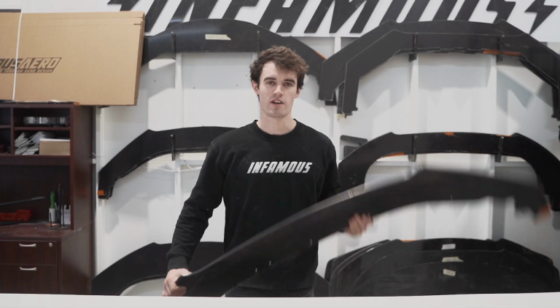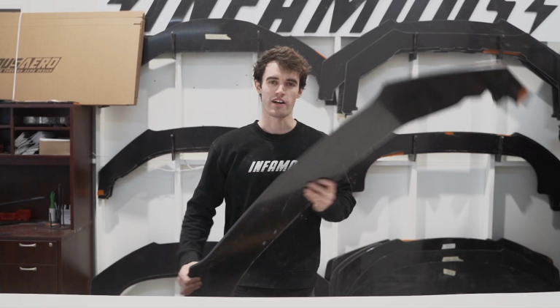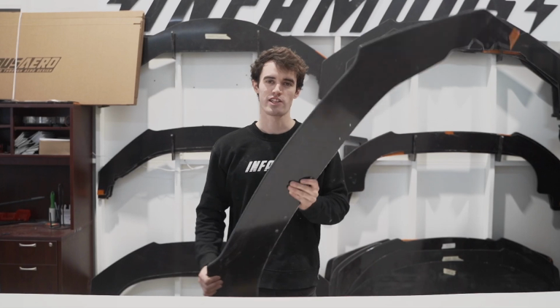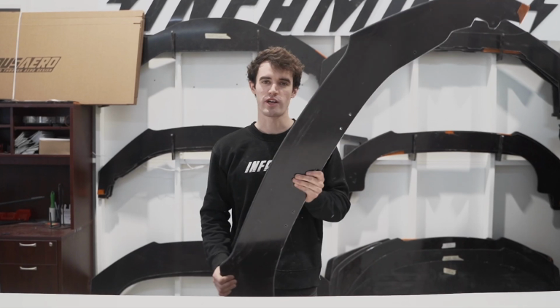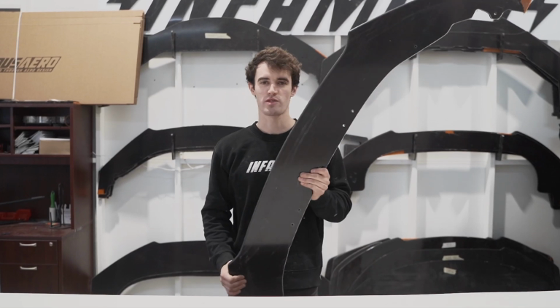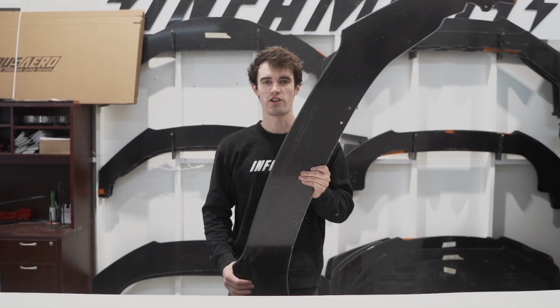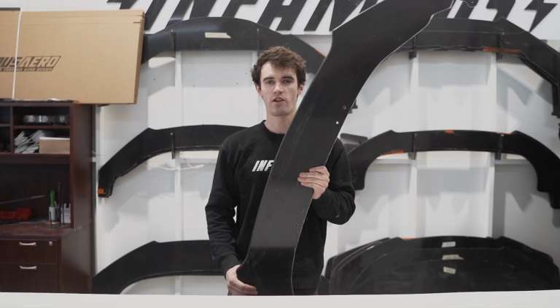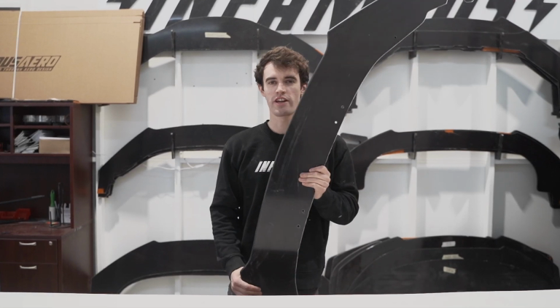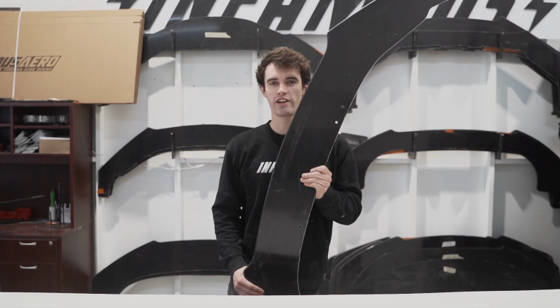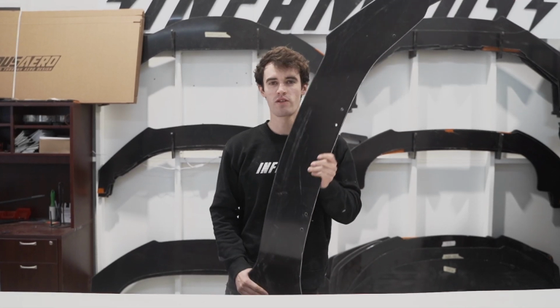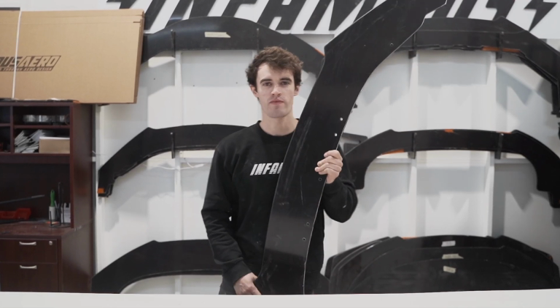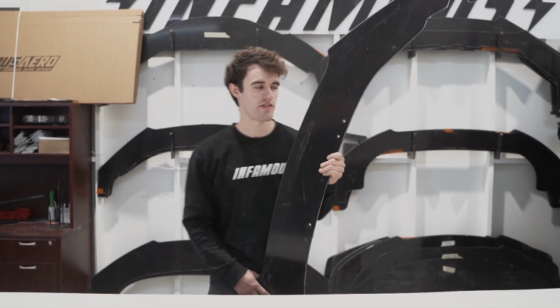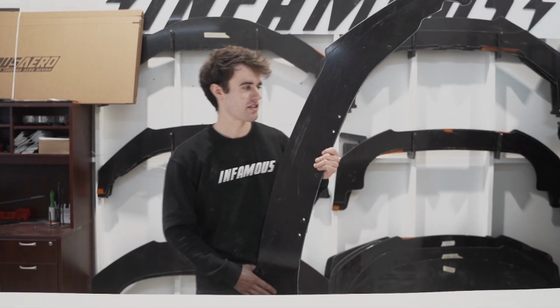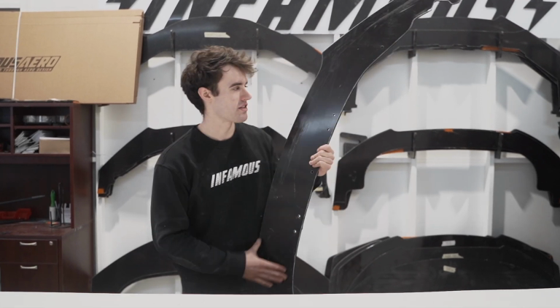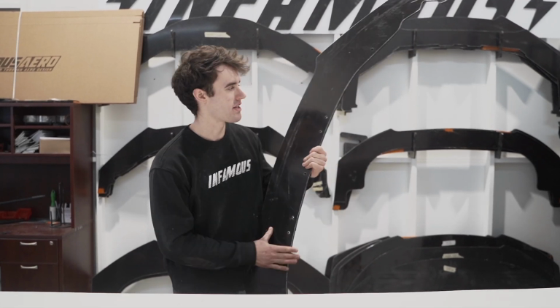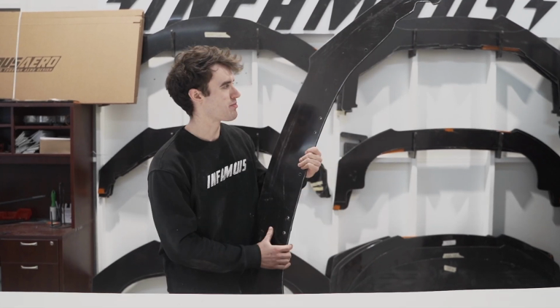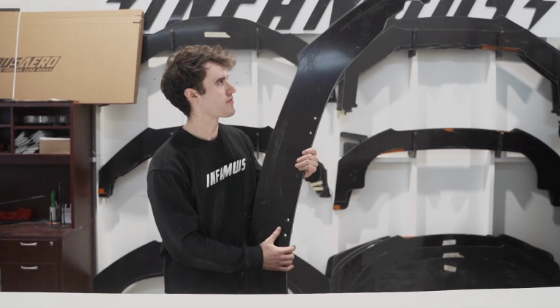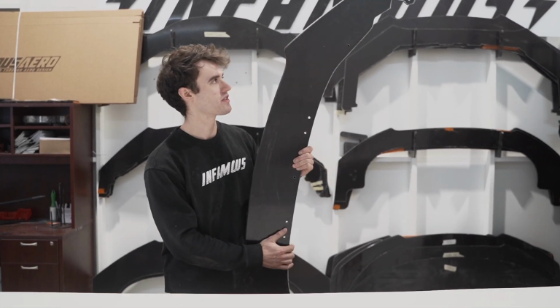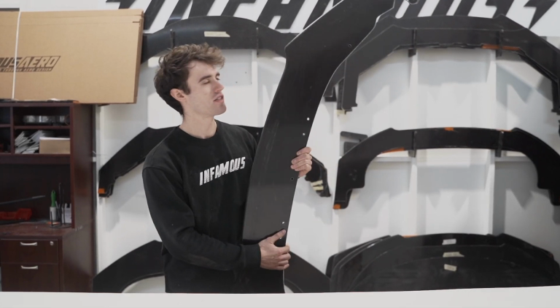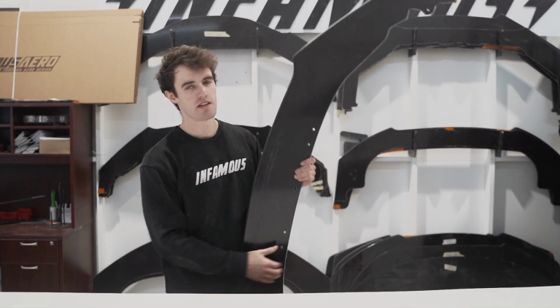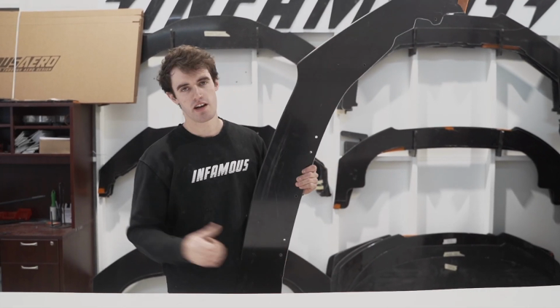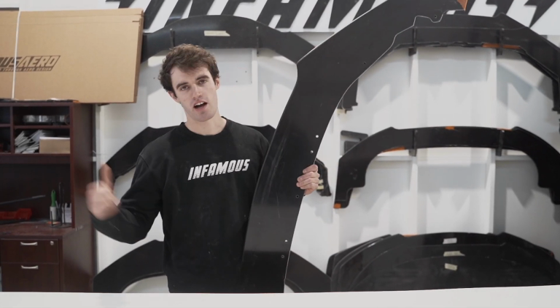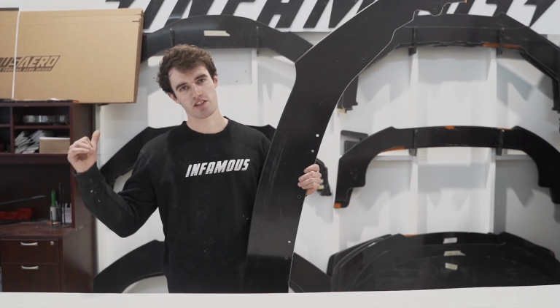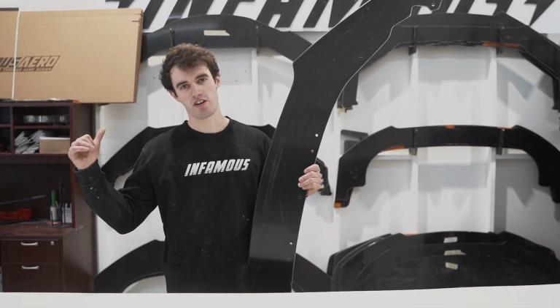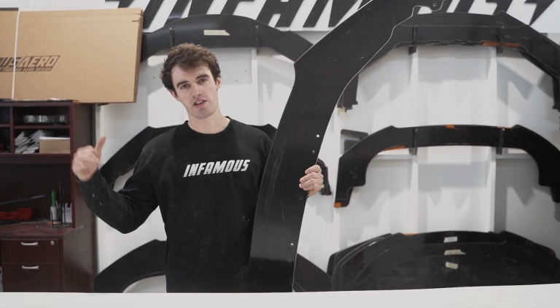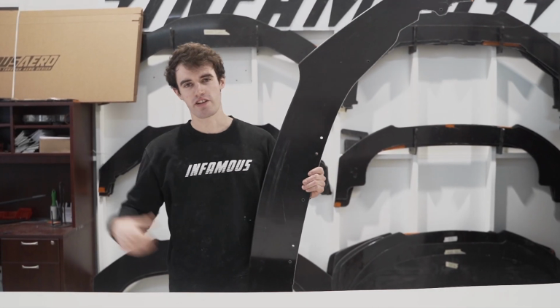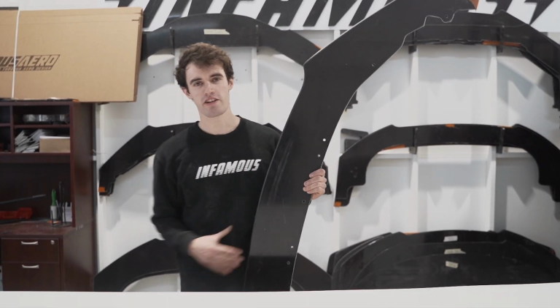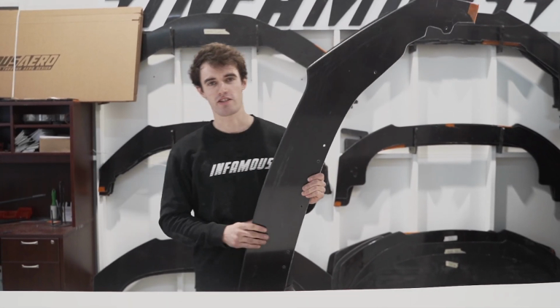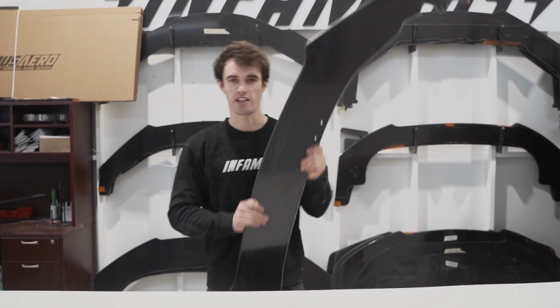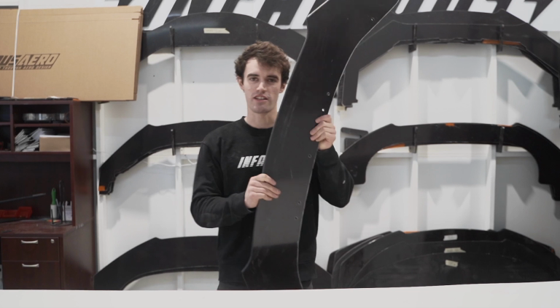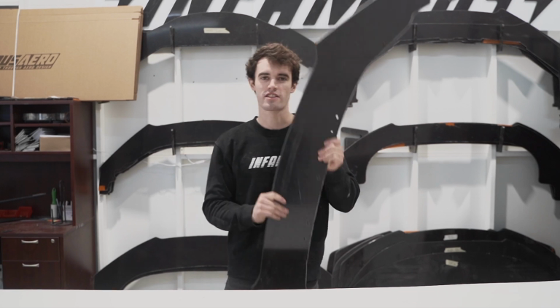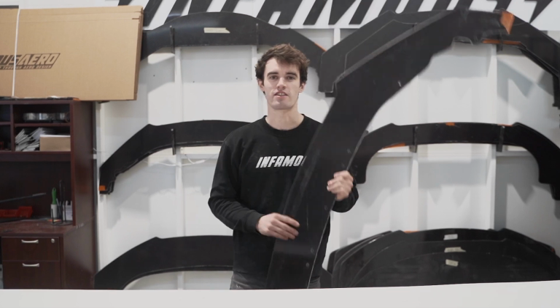We've got the splitter all ready to go — everything's all set up perfectly. Alex's car is already here, so let's get to the install.